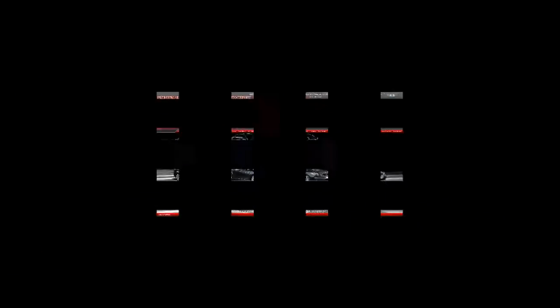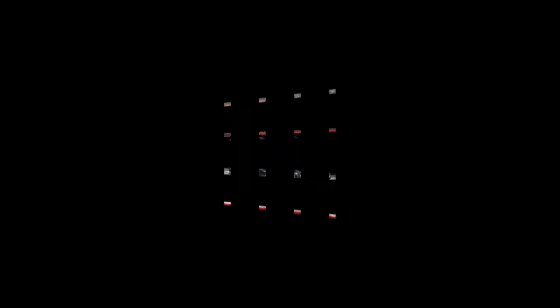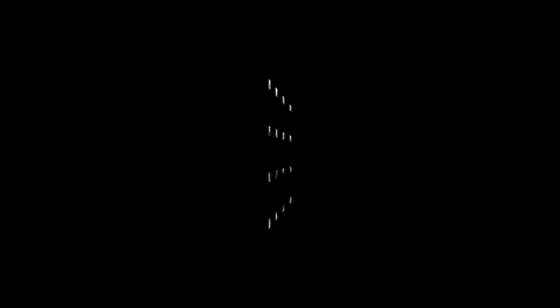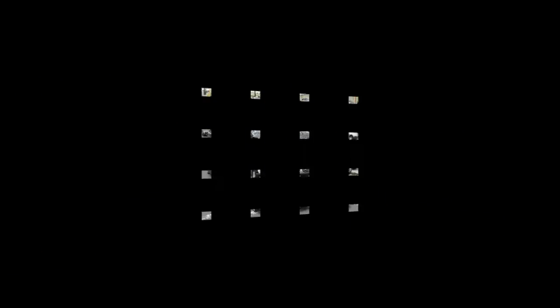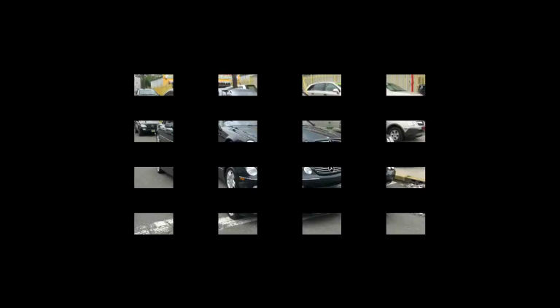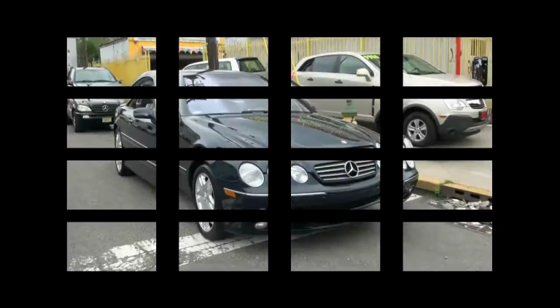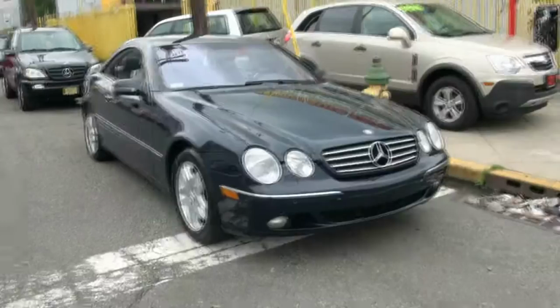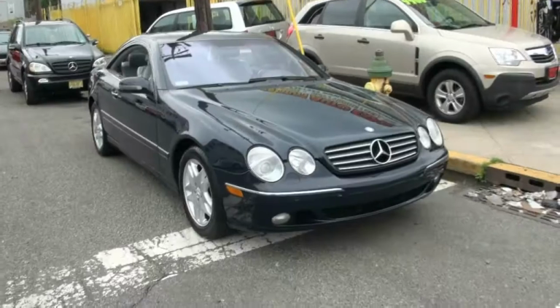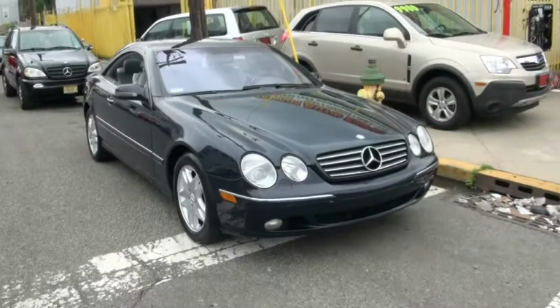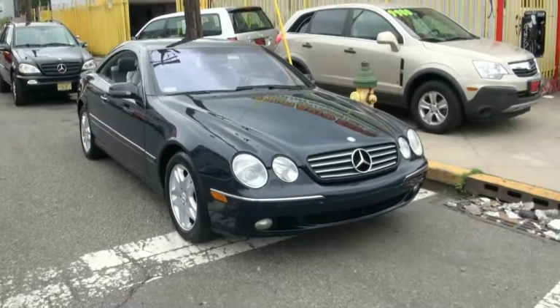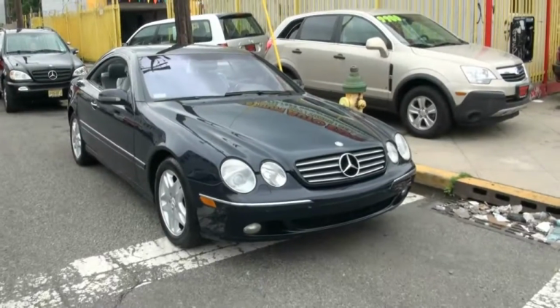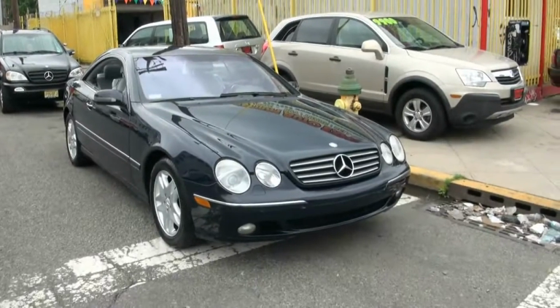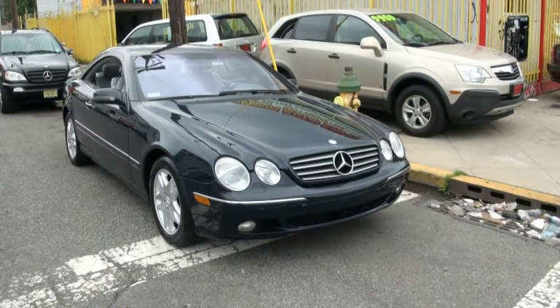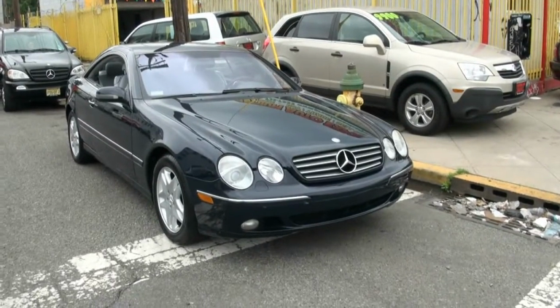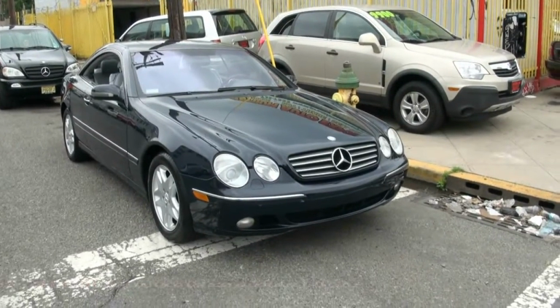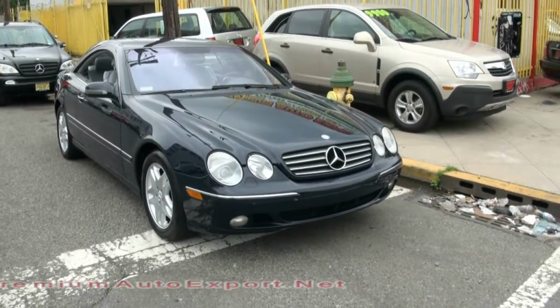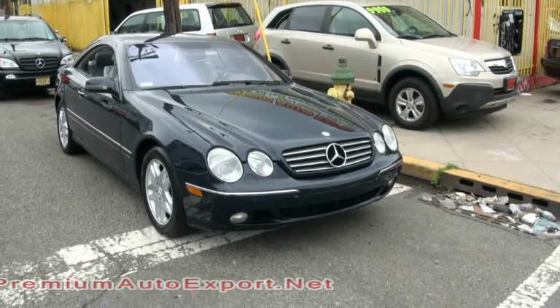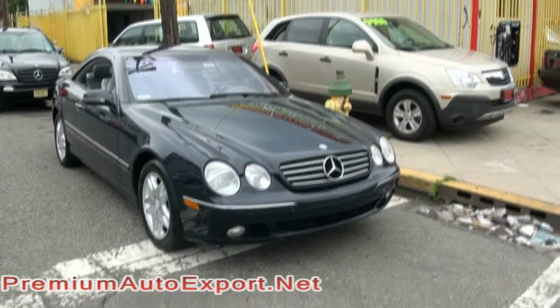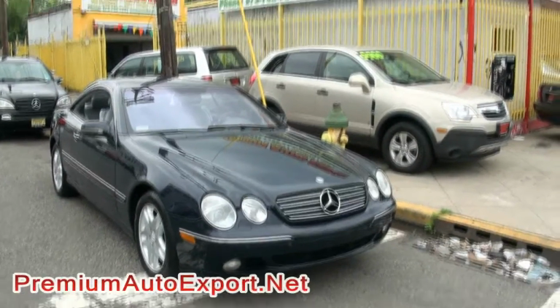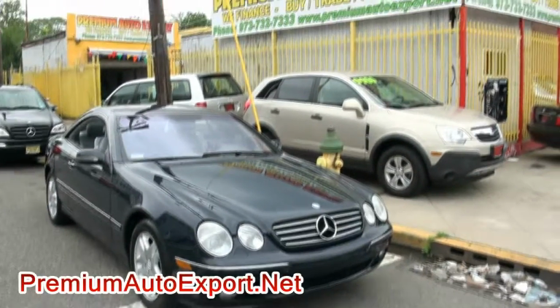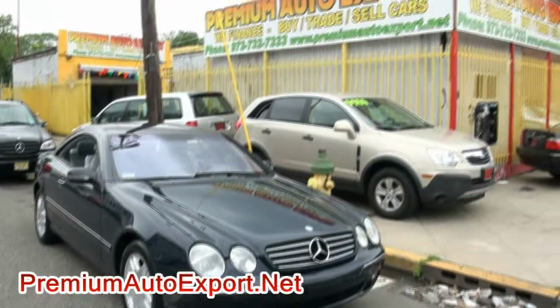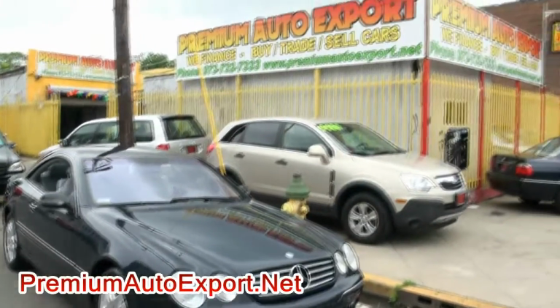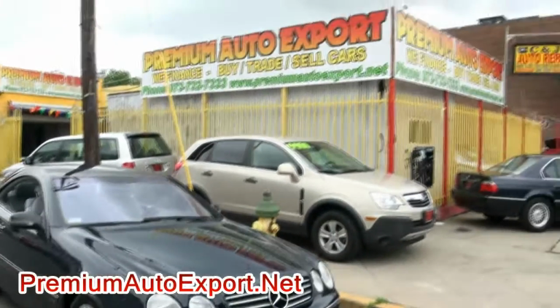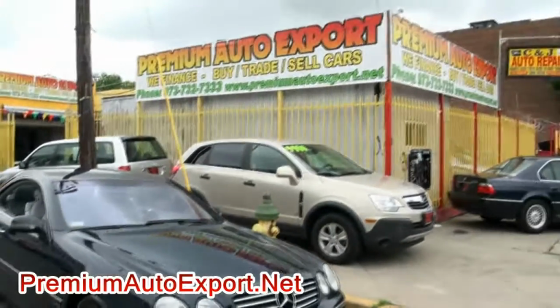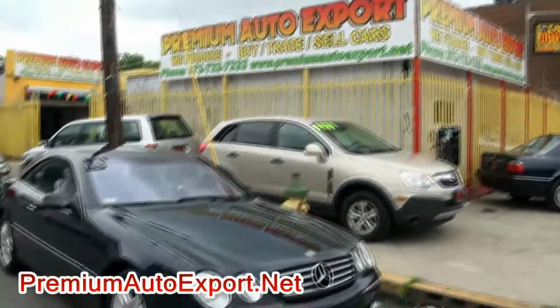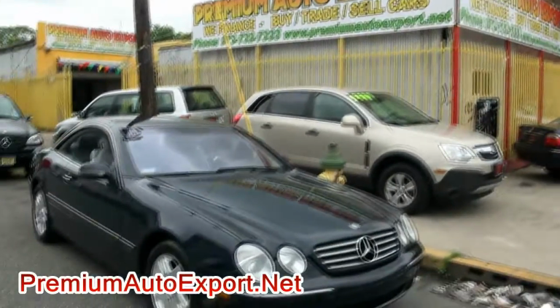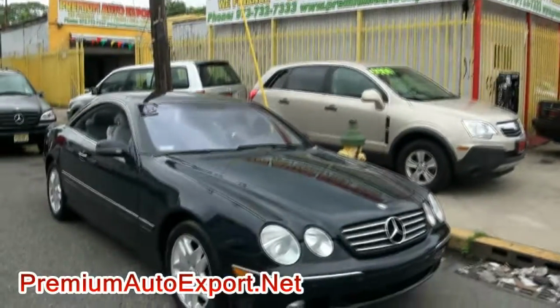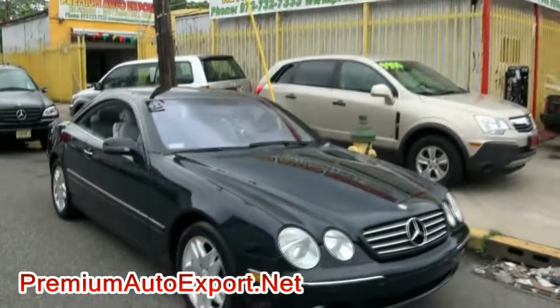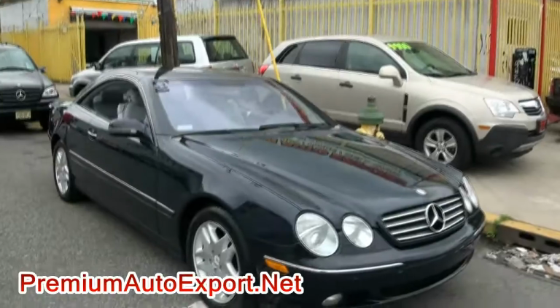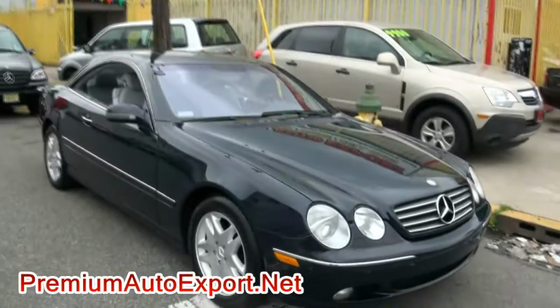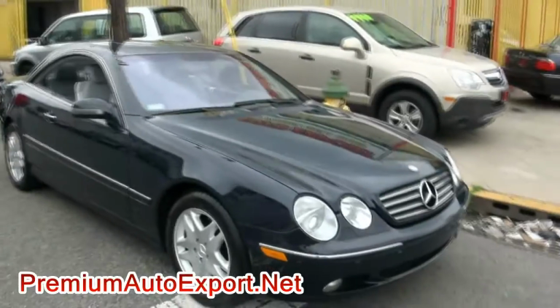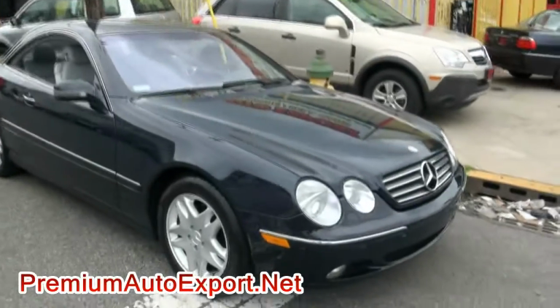2002 Mercedes-Benz CL-Class, the CL500 Coupe — always a very gorgeous car, very distinct out there, very different.